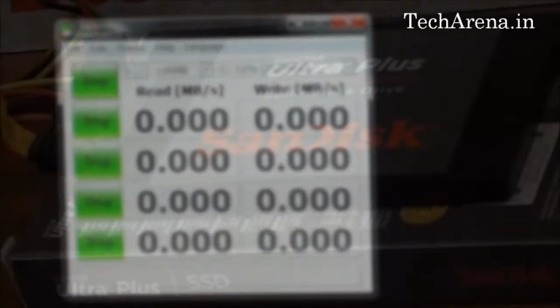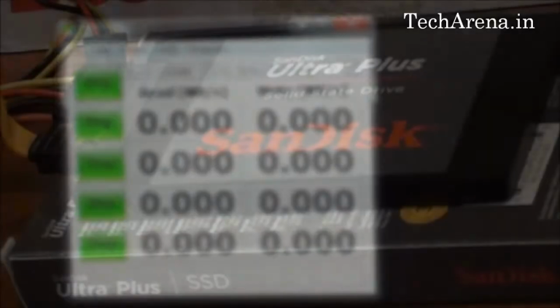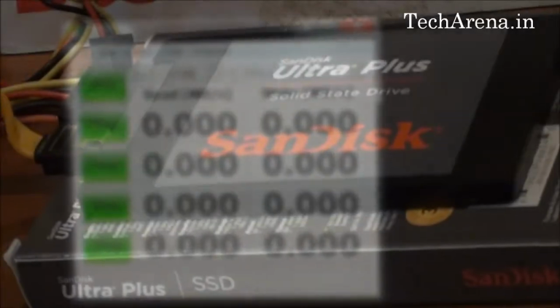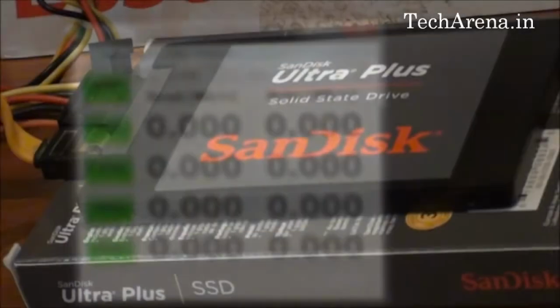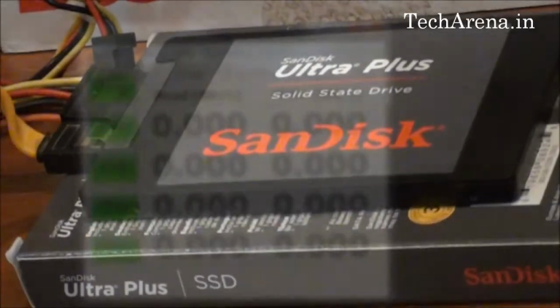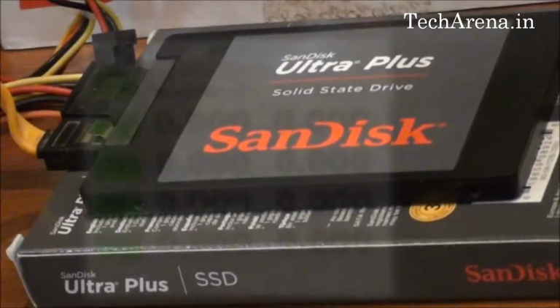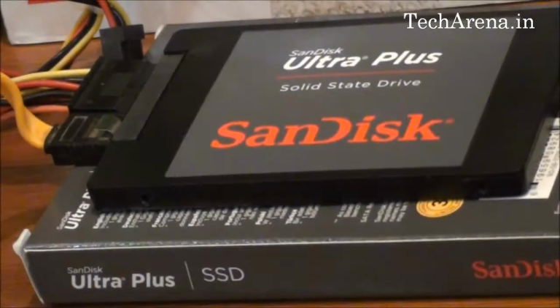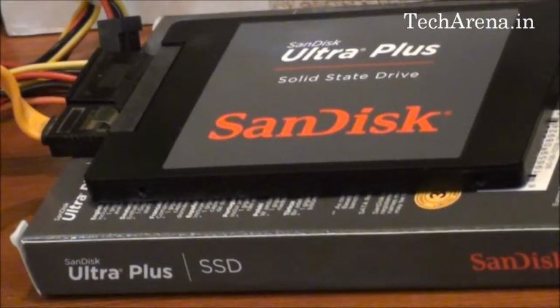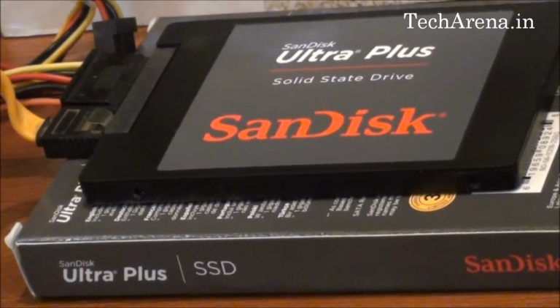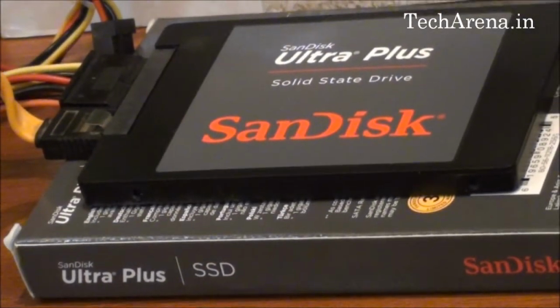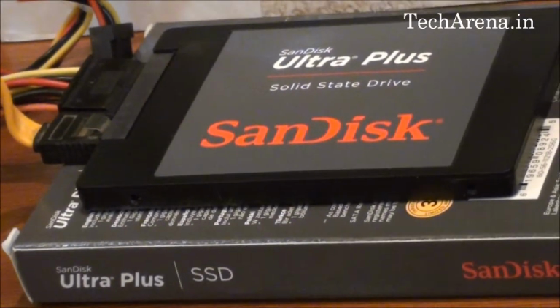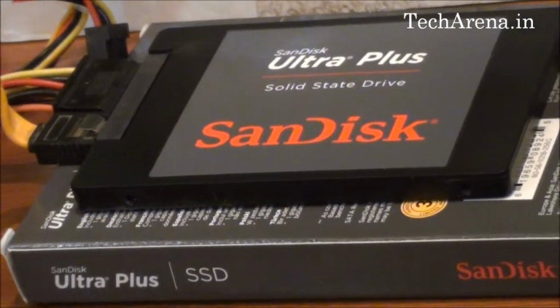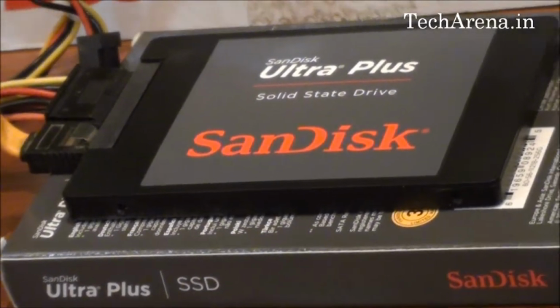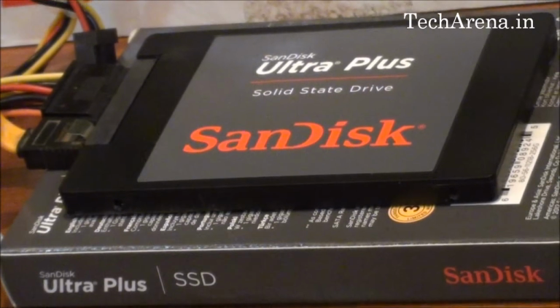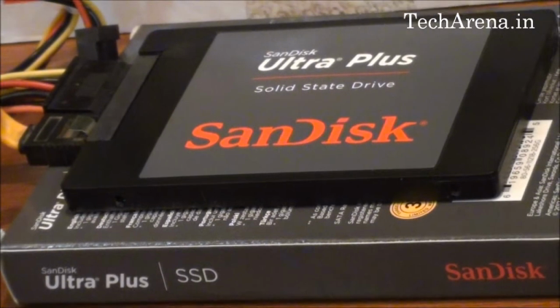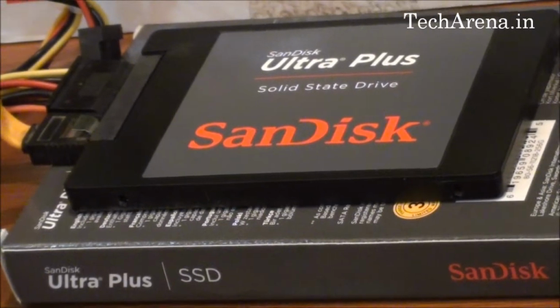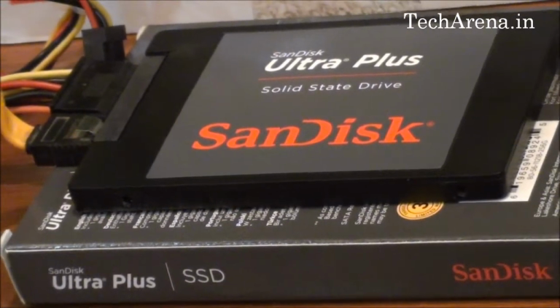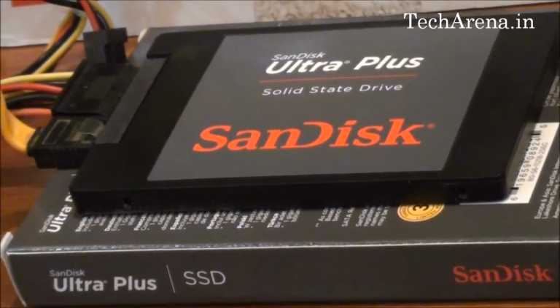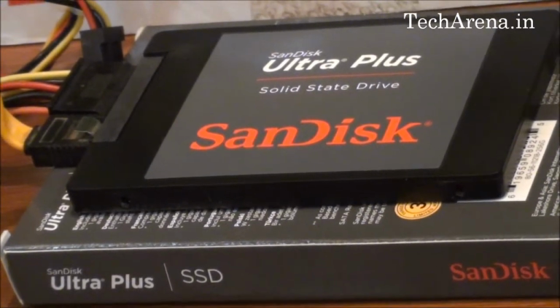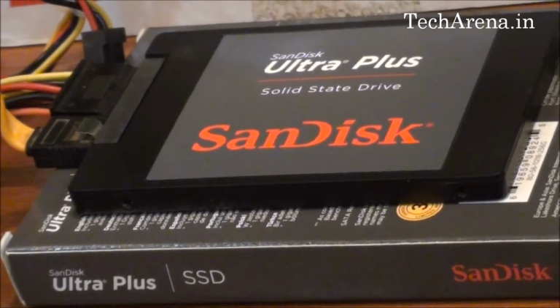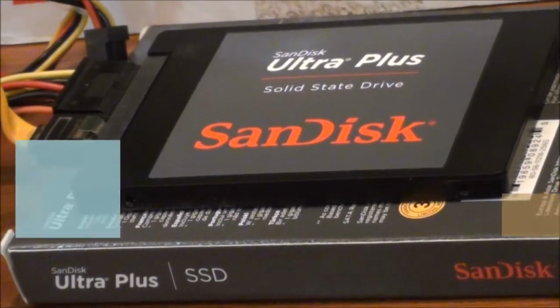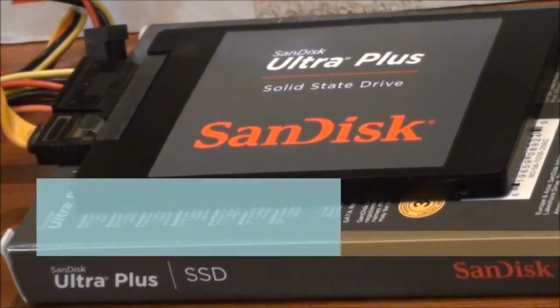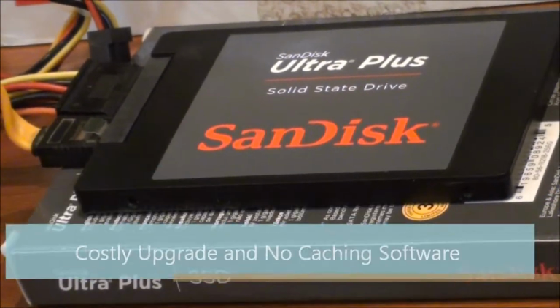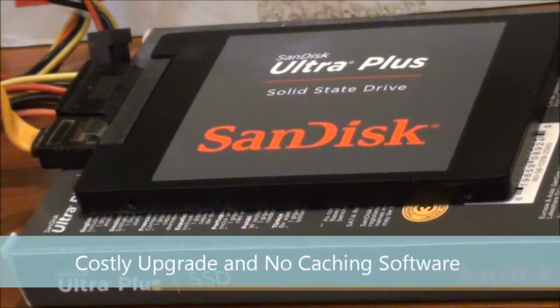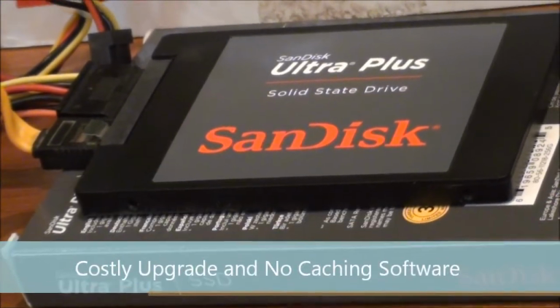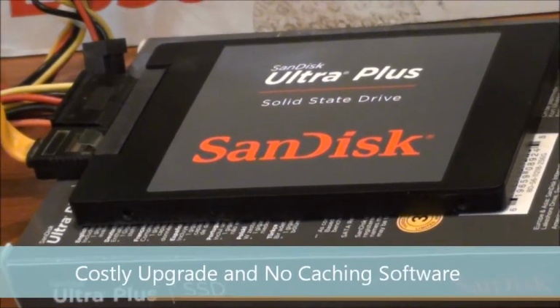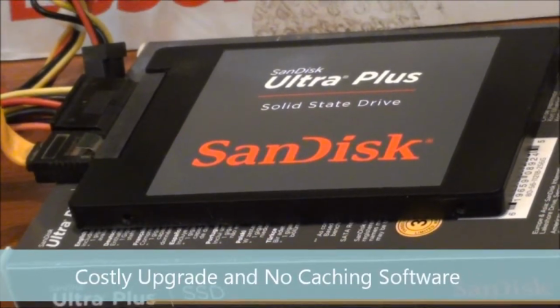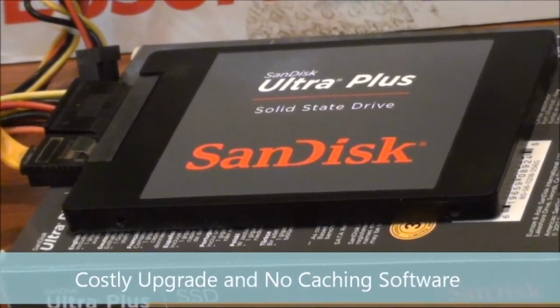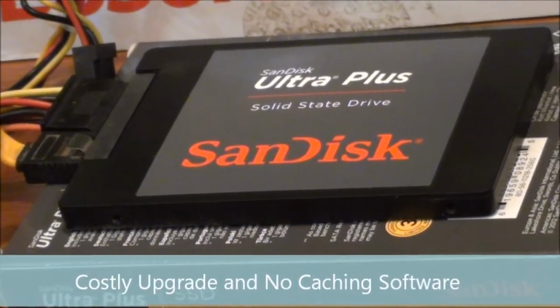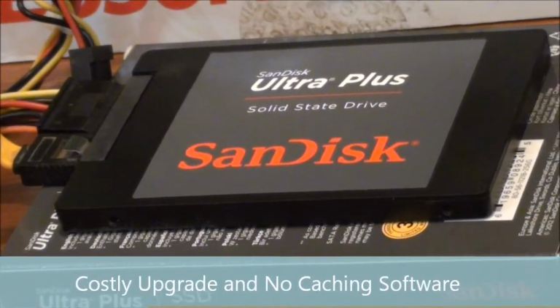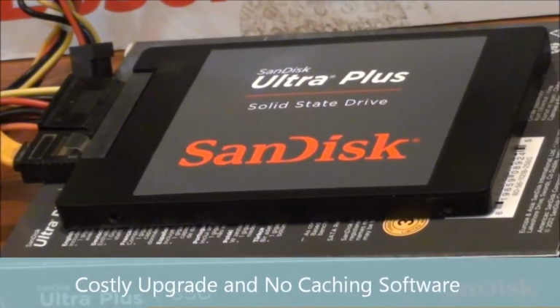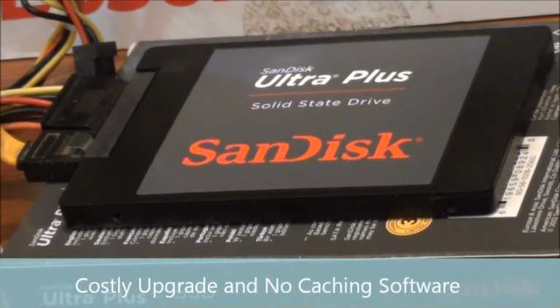The negative point of this hard drive is that it is a costly upgrade and there is no caching software available like Express Cache.